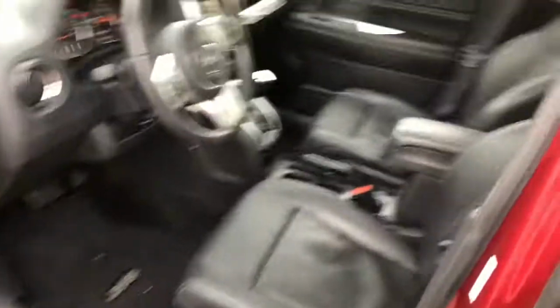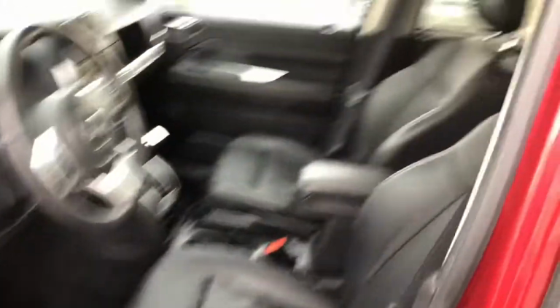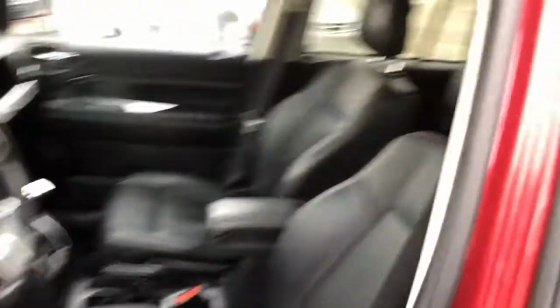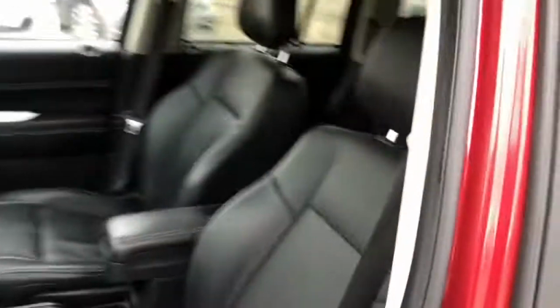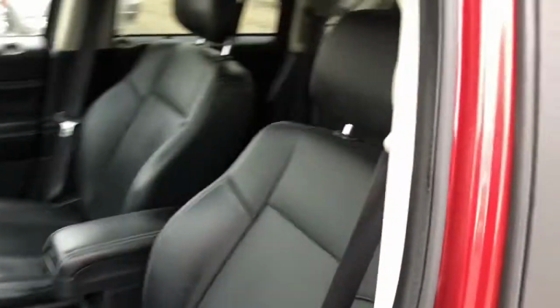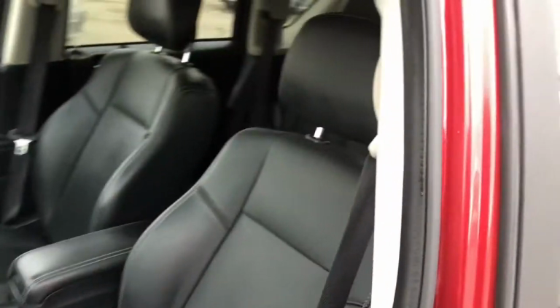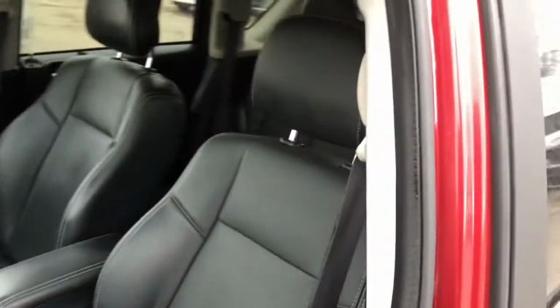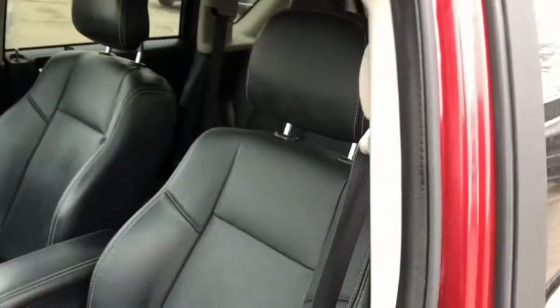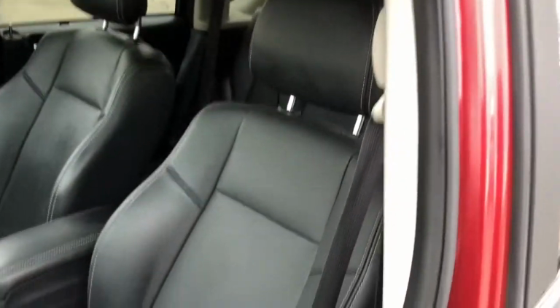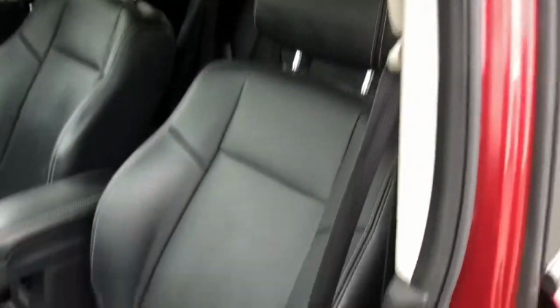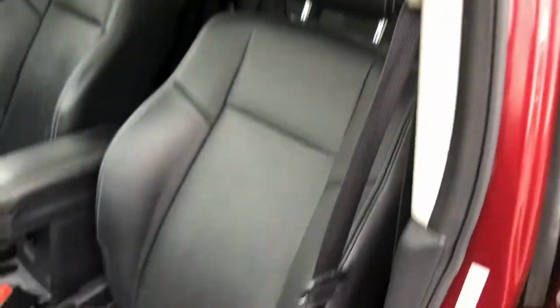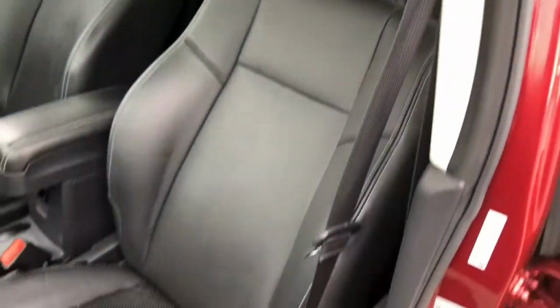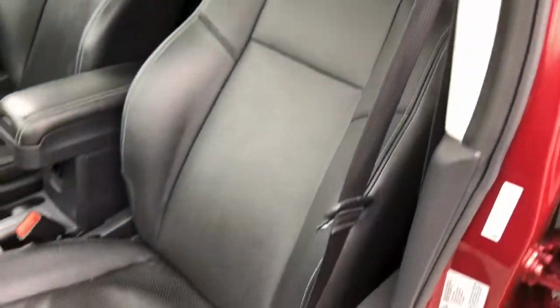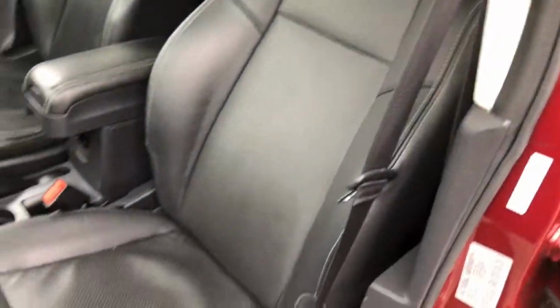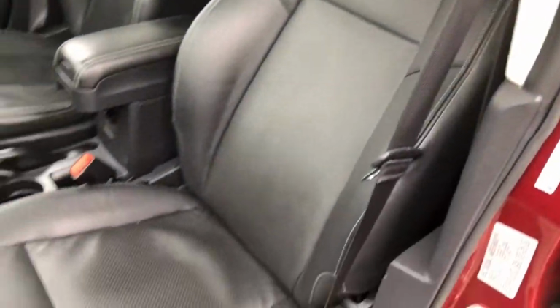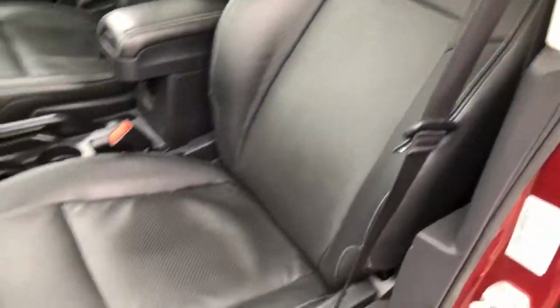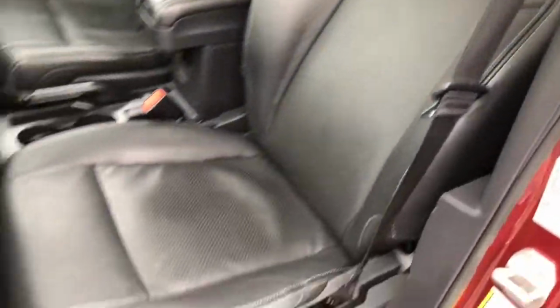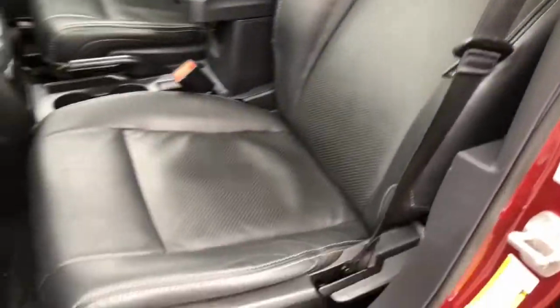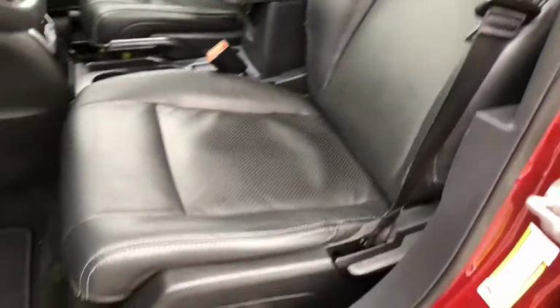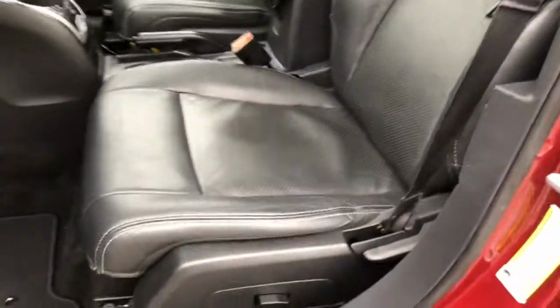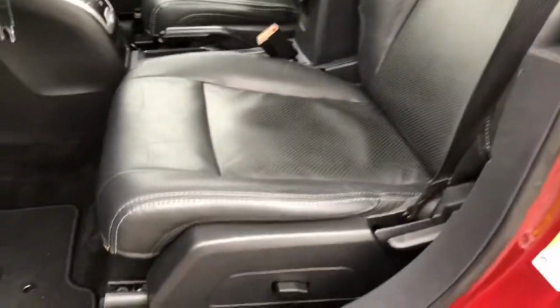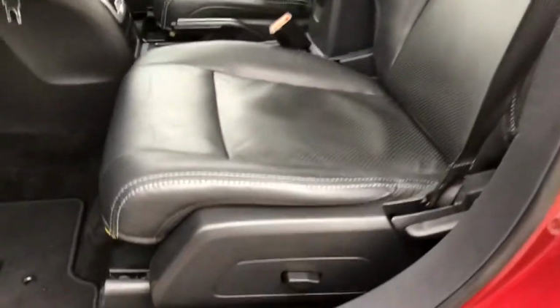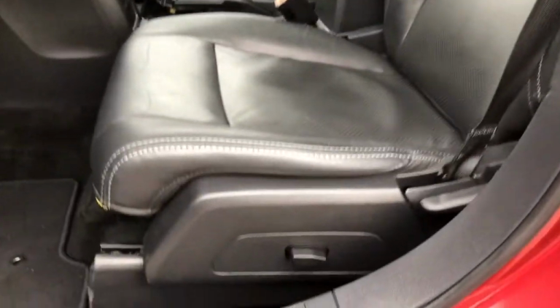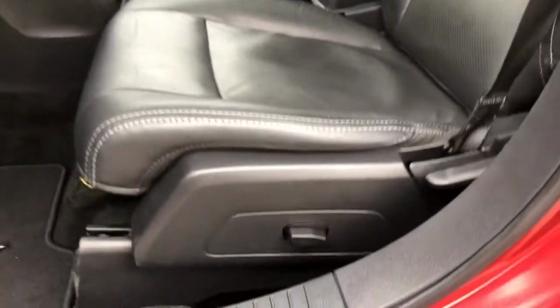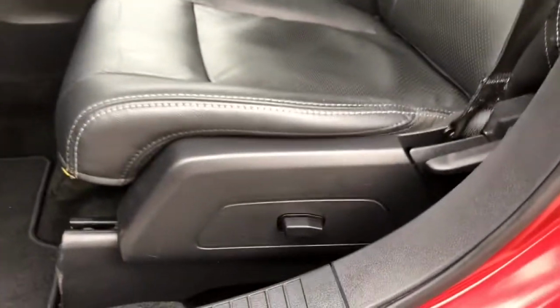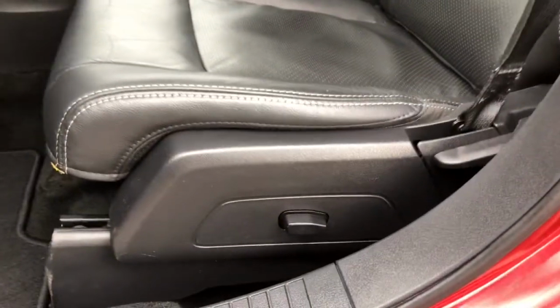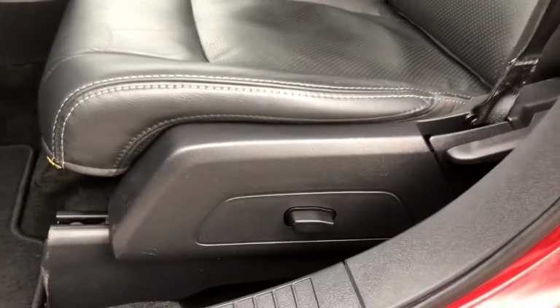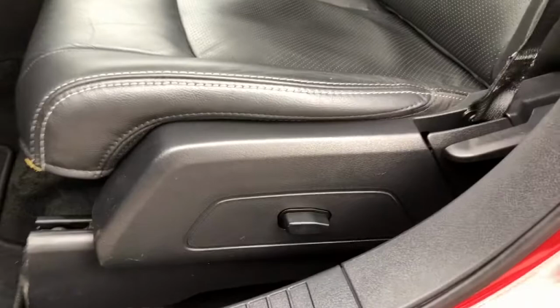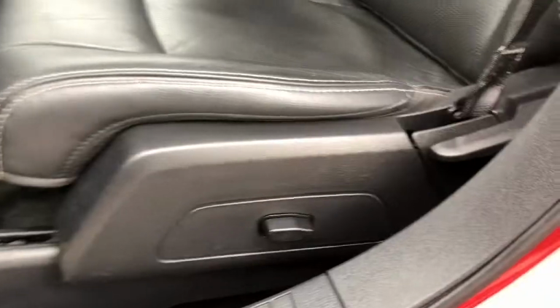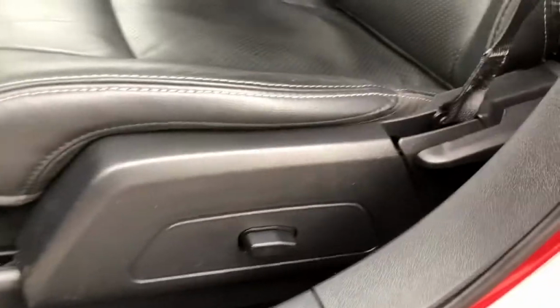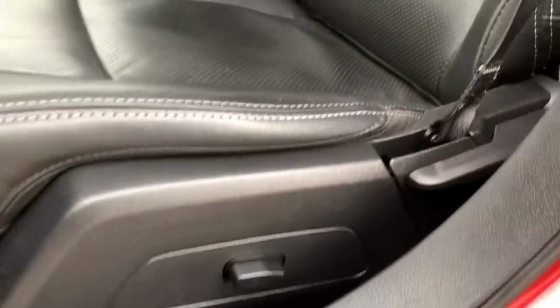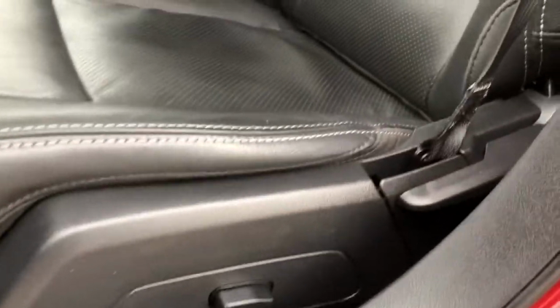We'll take a look at these black leather seats and how they are fully adjustable on the side.